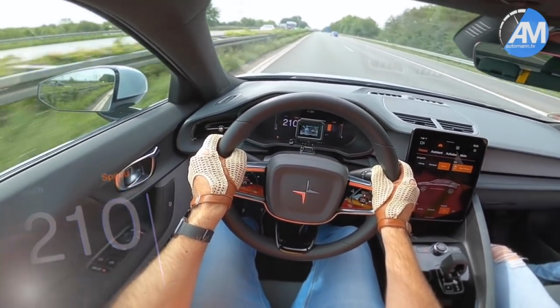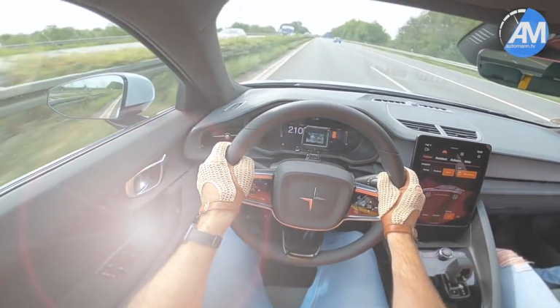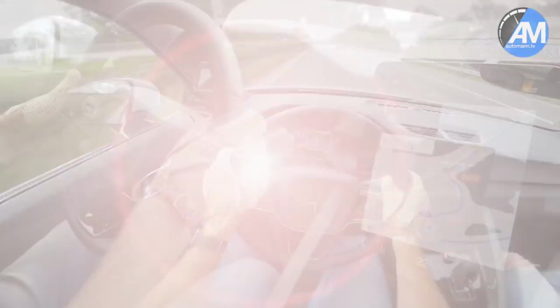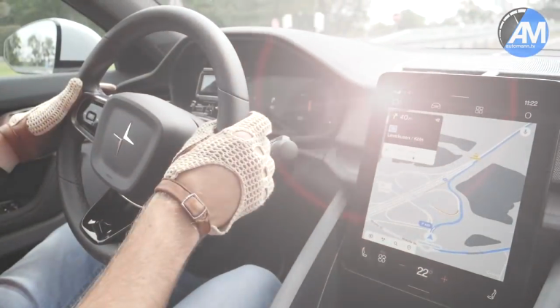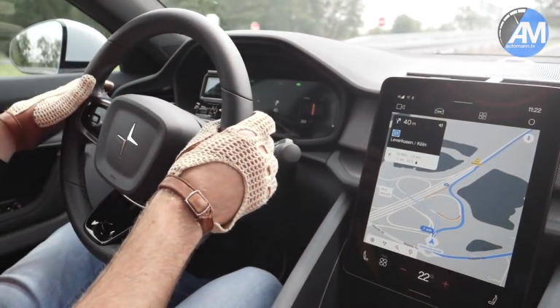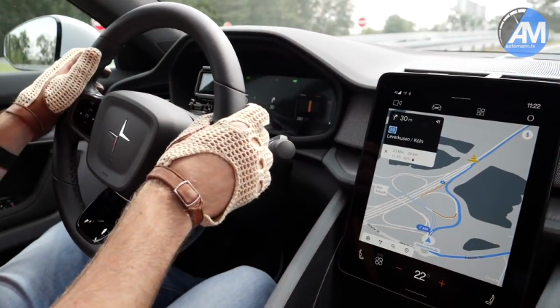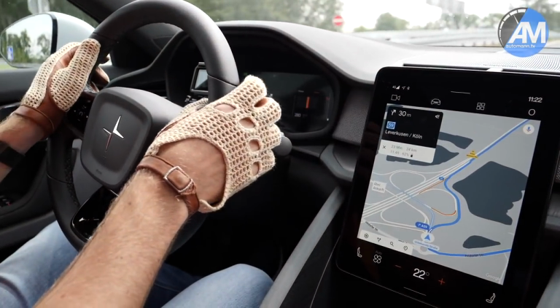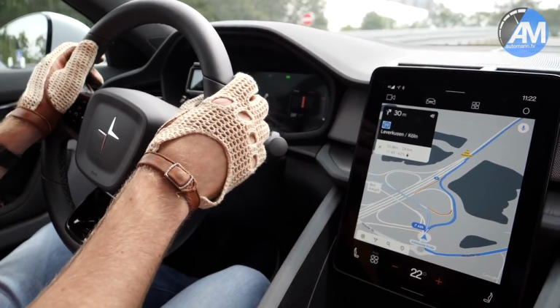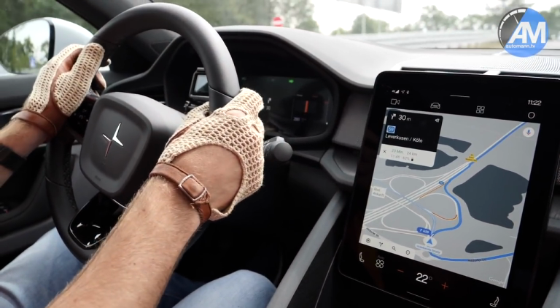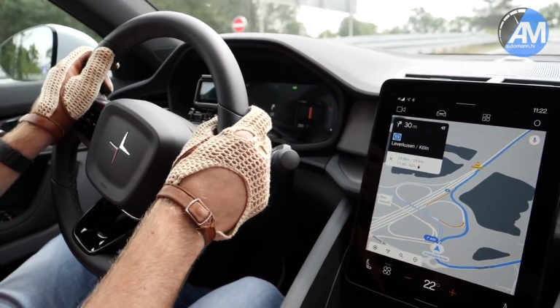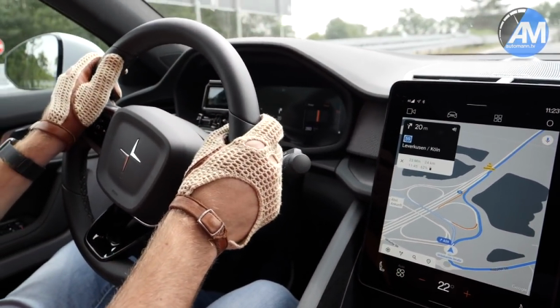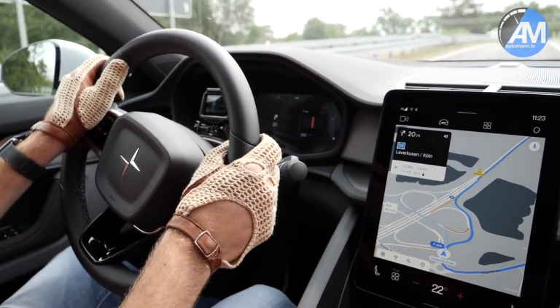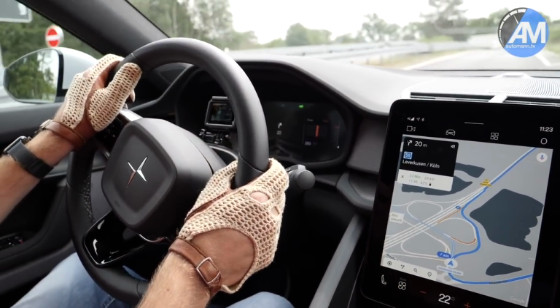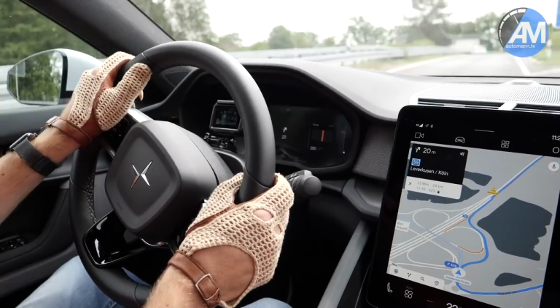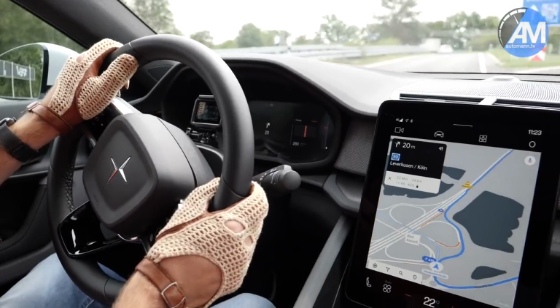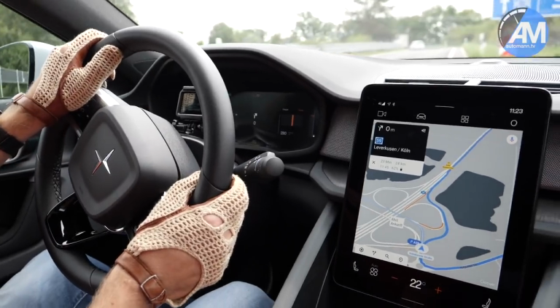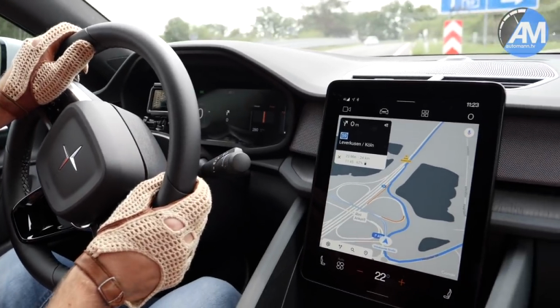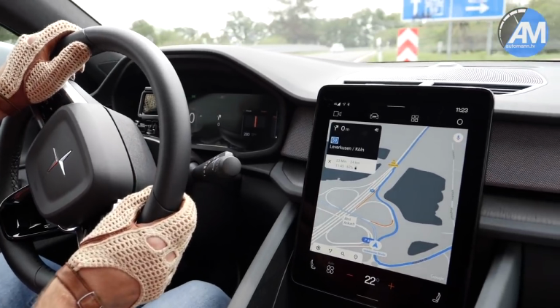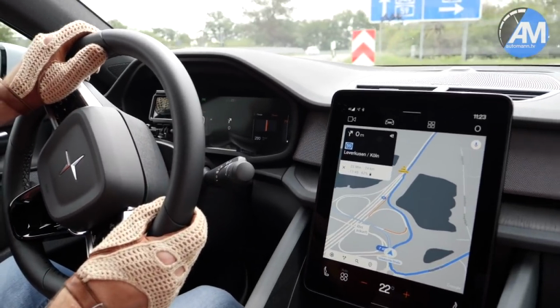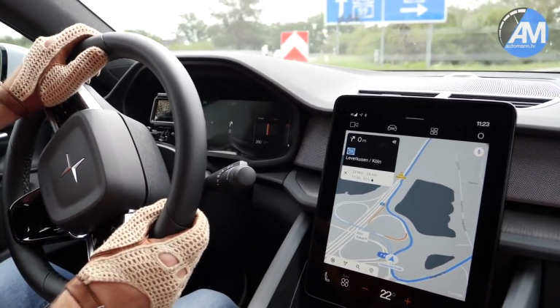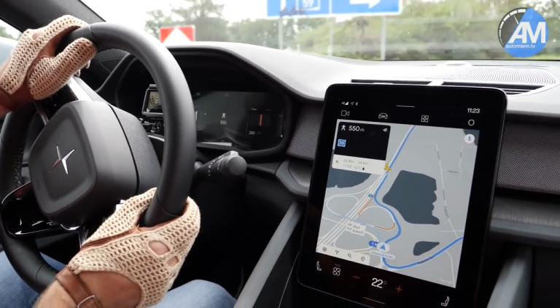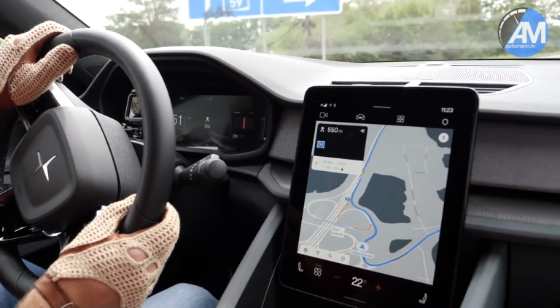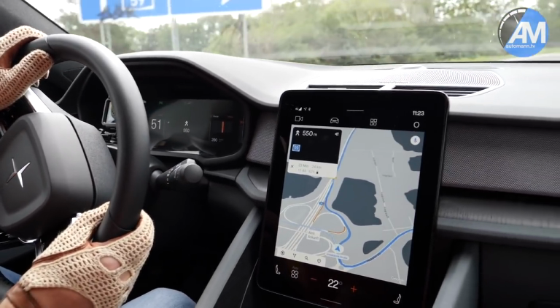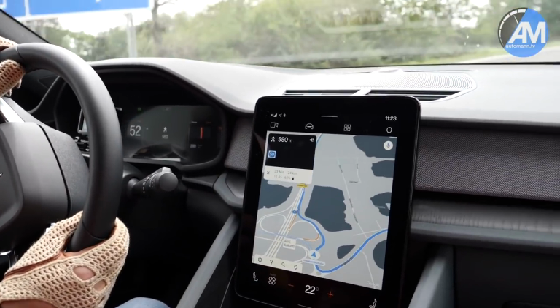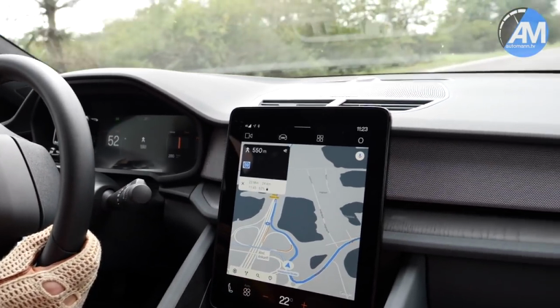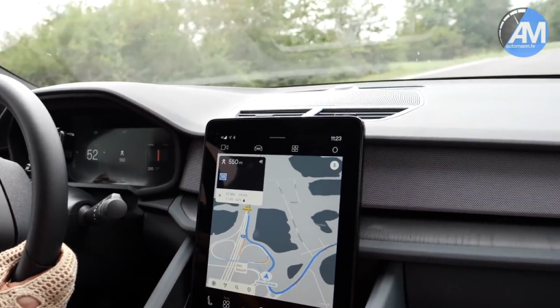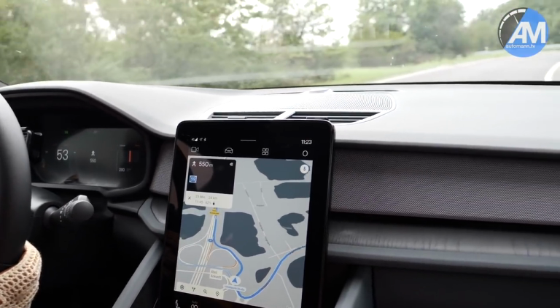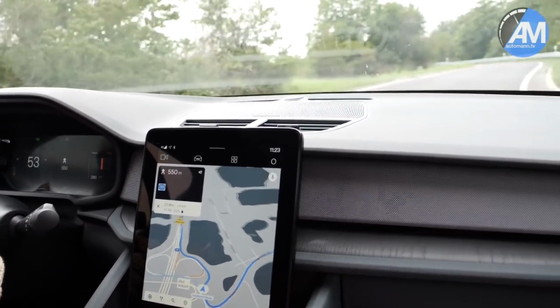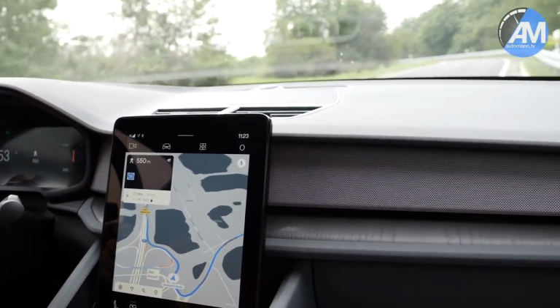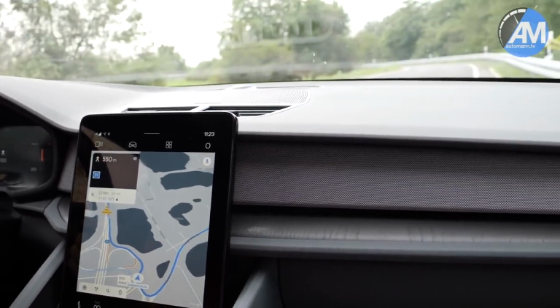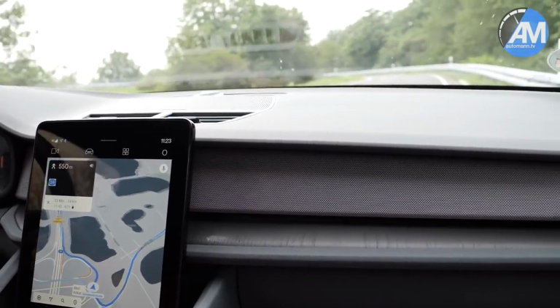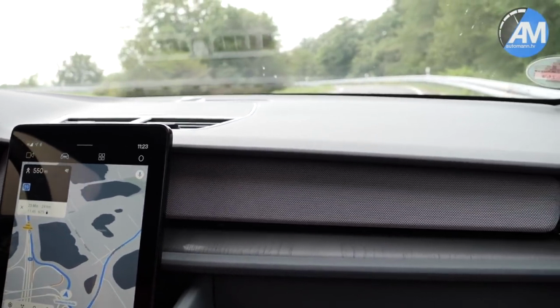So let's now see how fast the Polestar 2 goes from 100 to 200 — rolling start on the Autobahn.